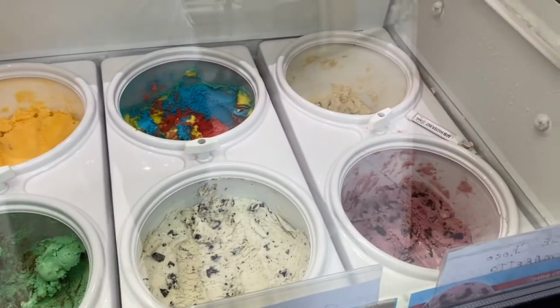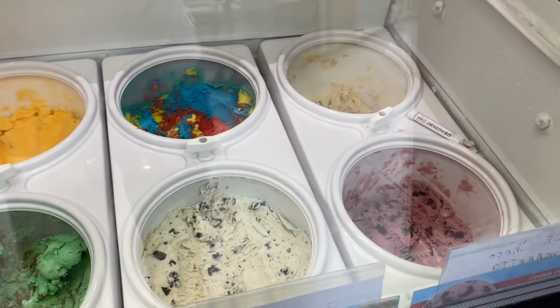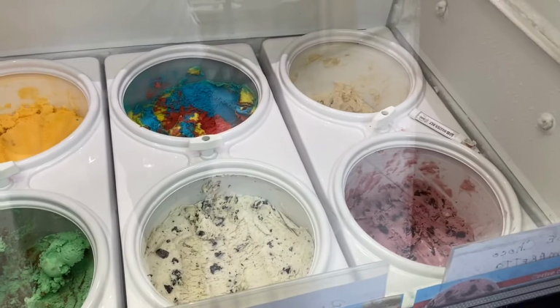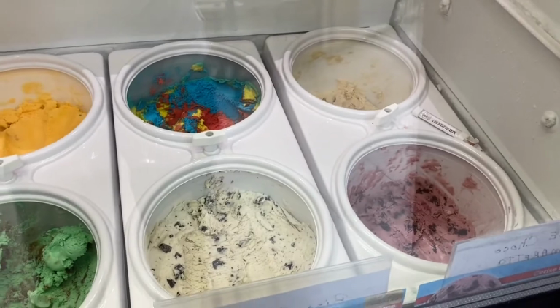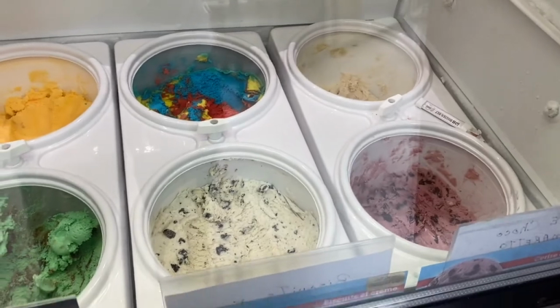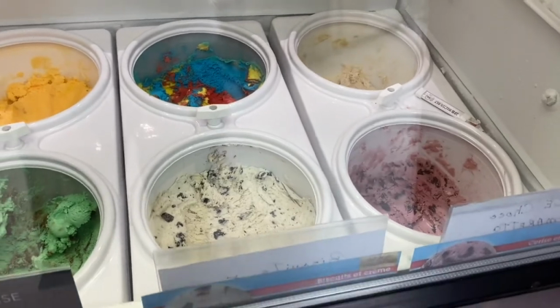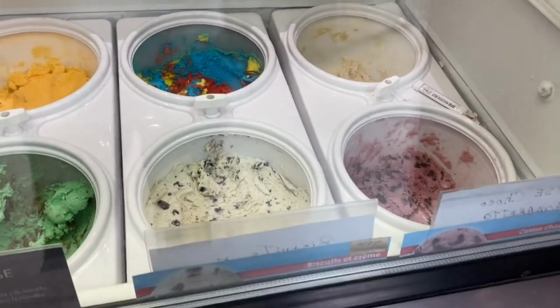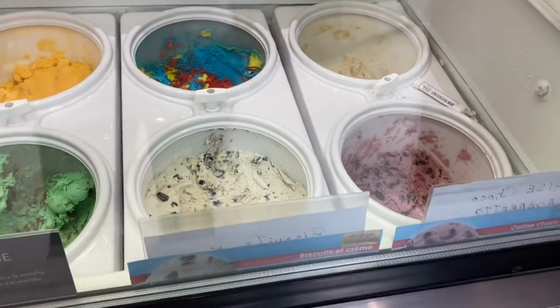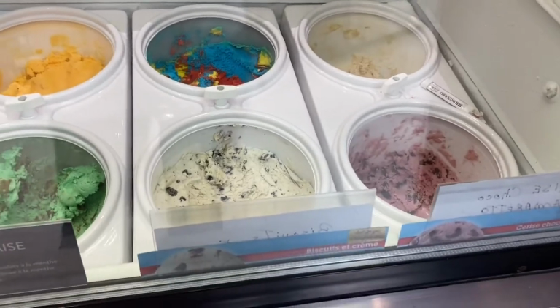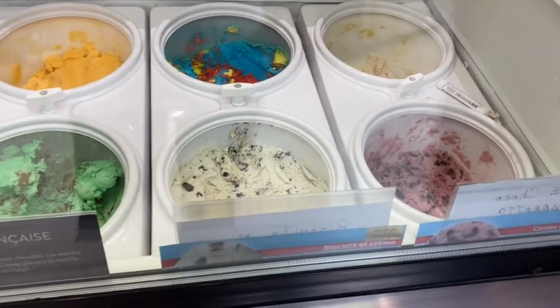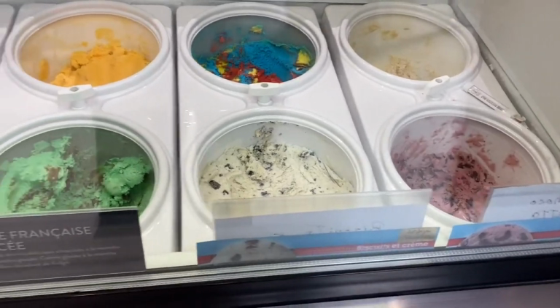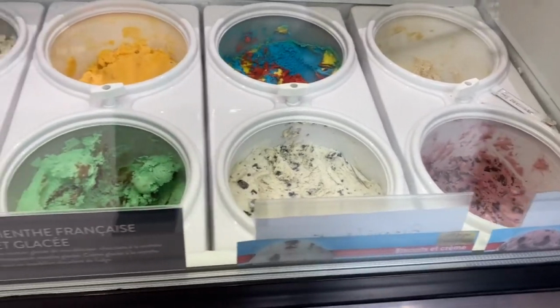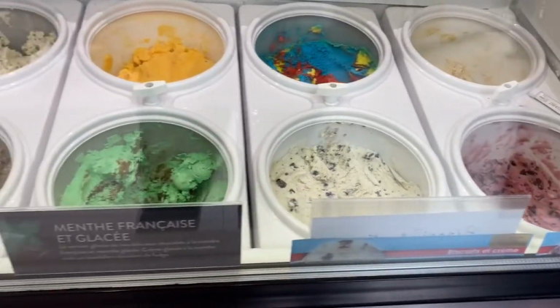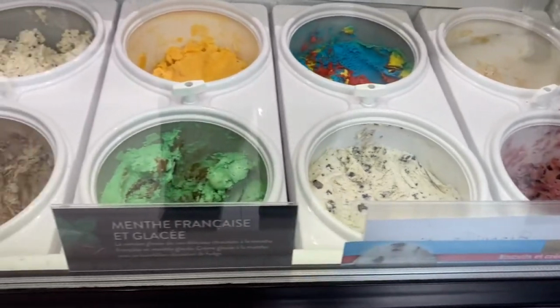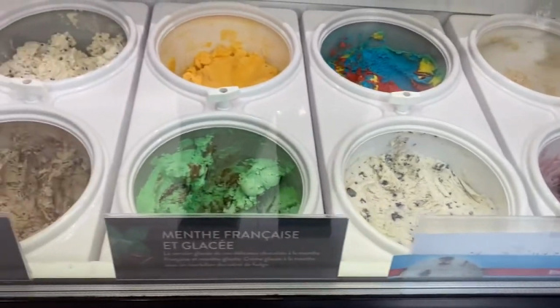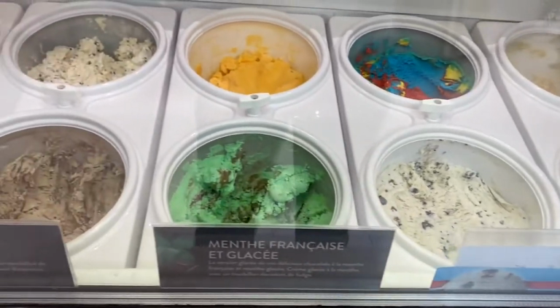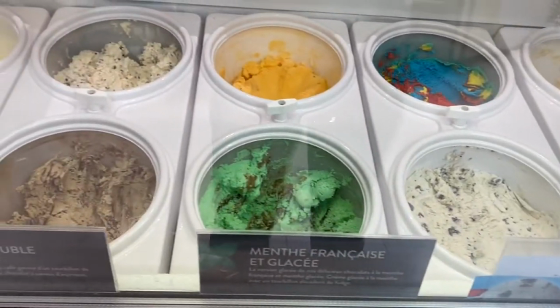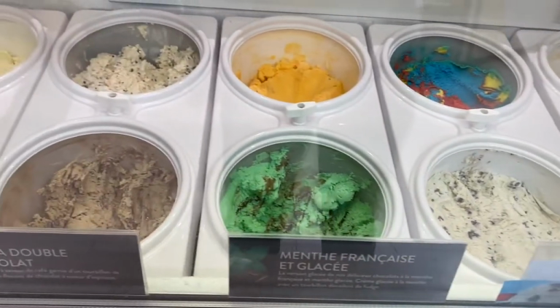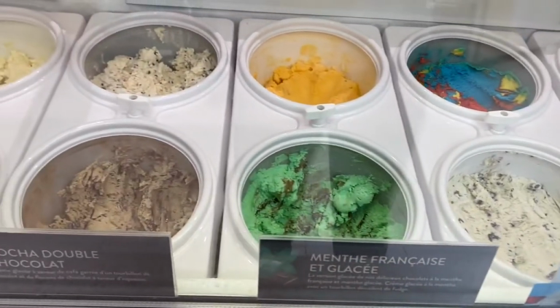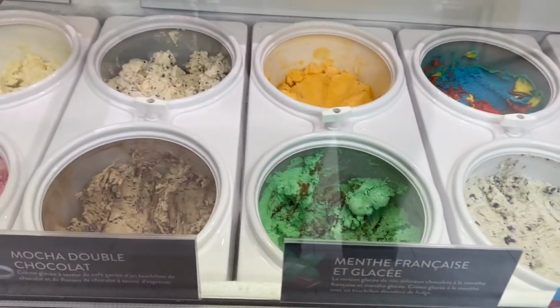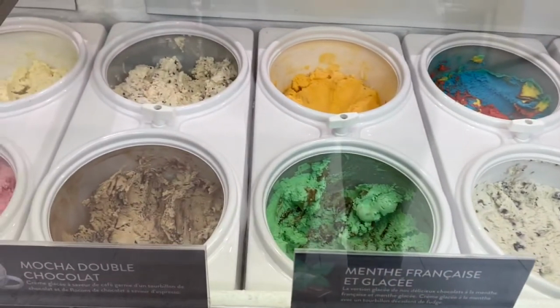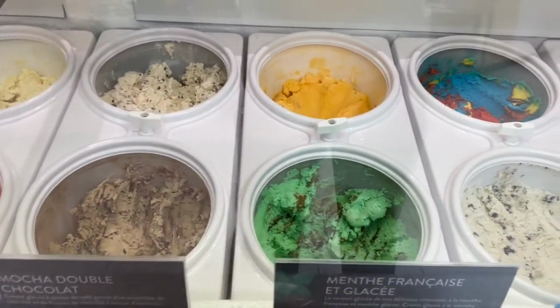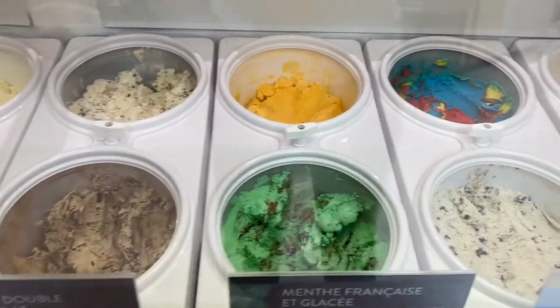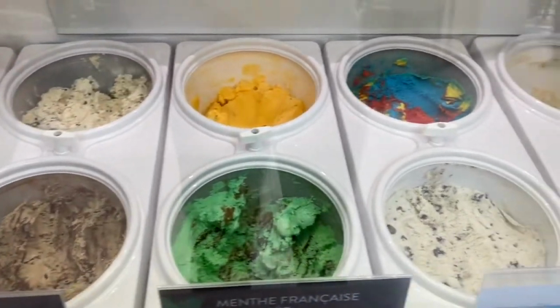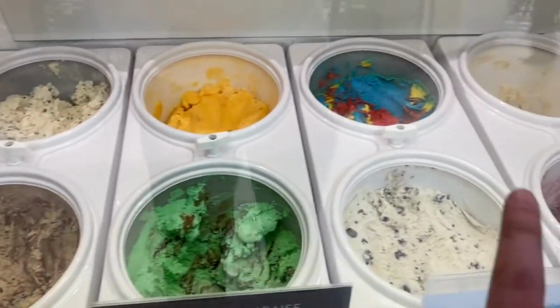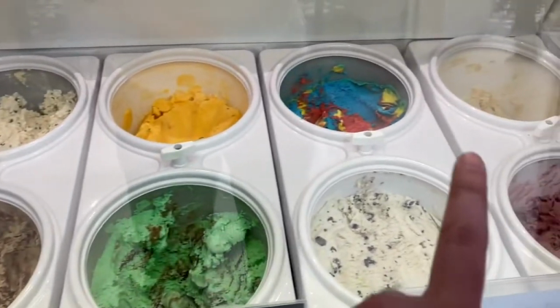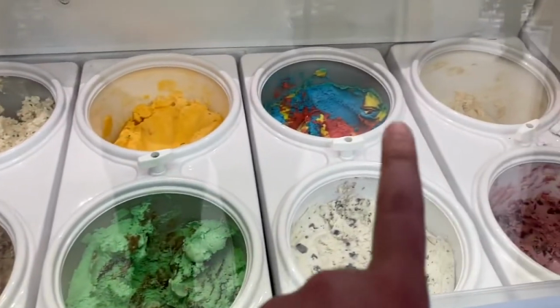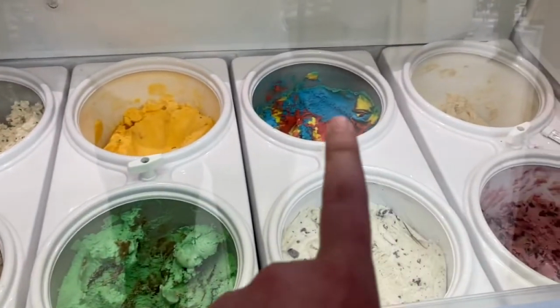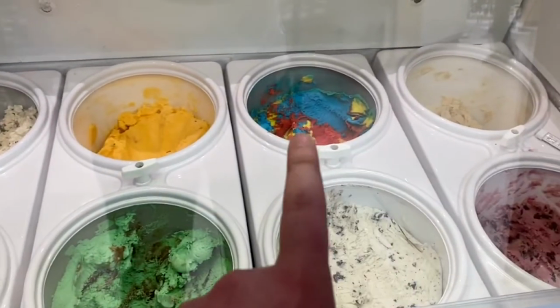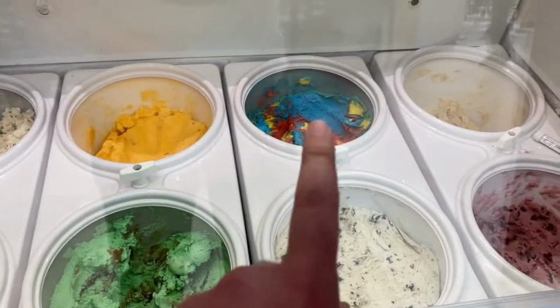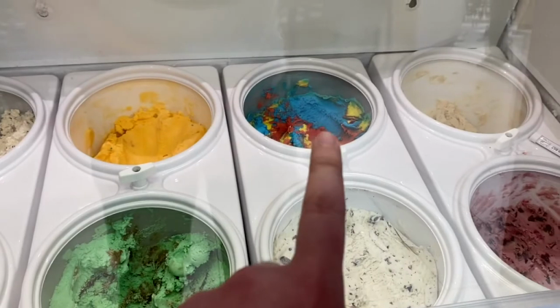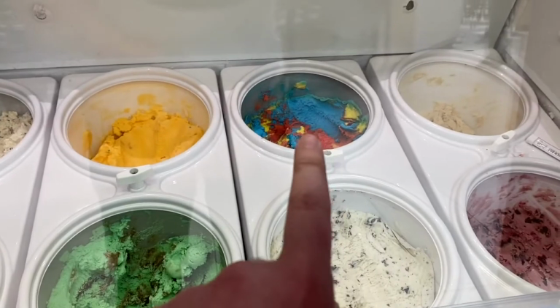My favorite is mint — I love mint chocolate ice cream. I know a lot of people hate it but I do love it. It's quite nice, so I'm gonna get a cone.